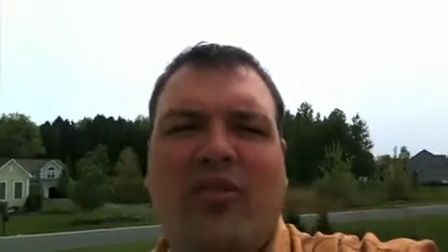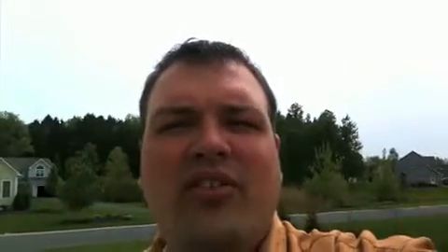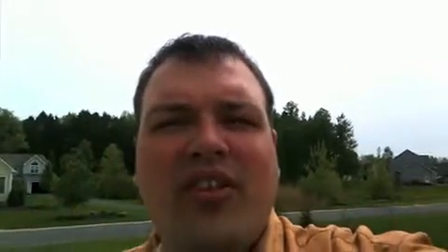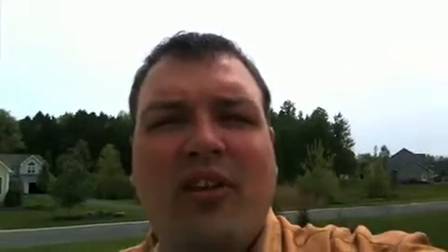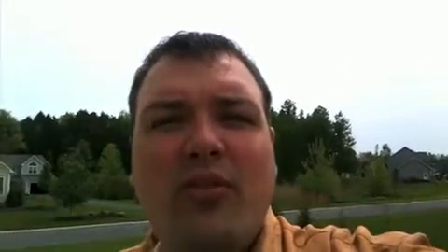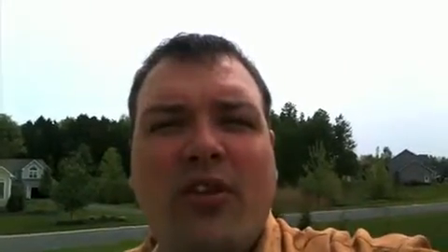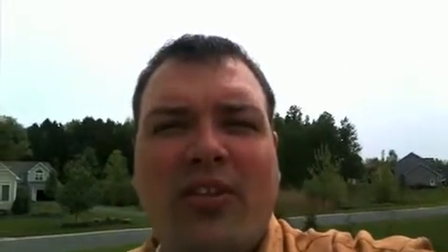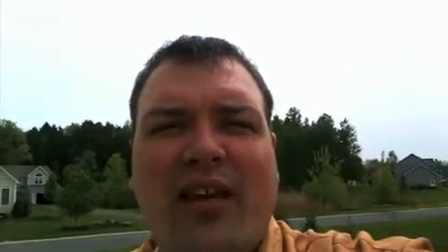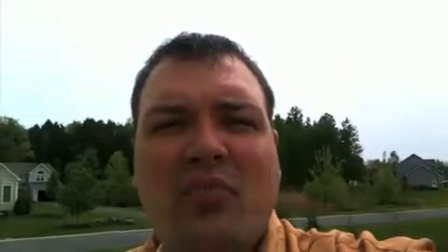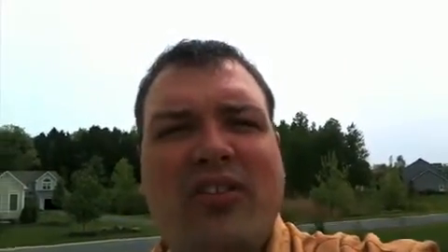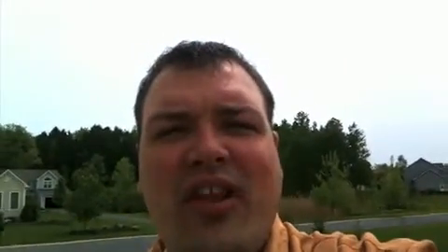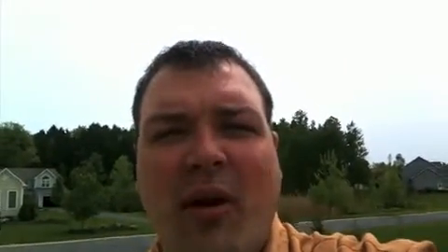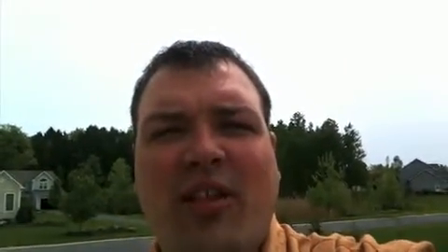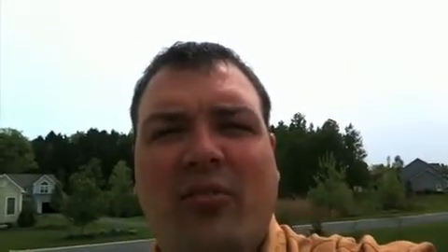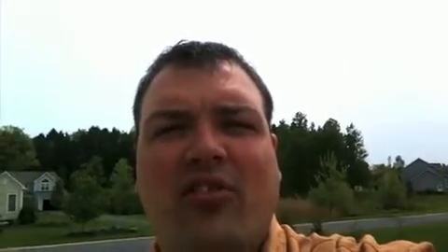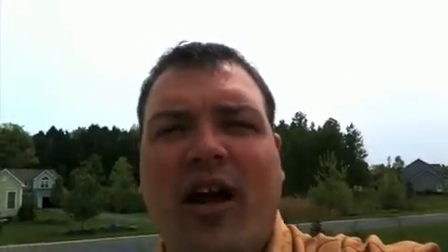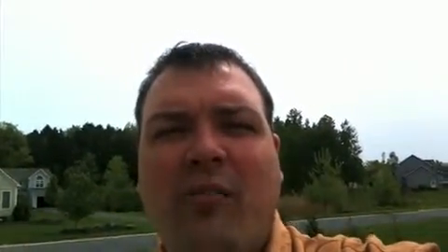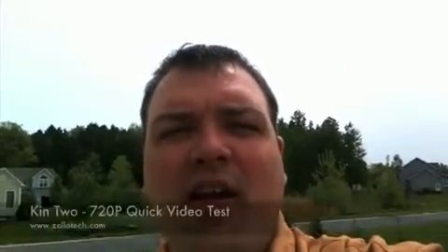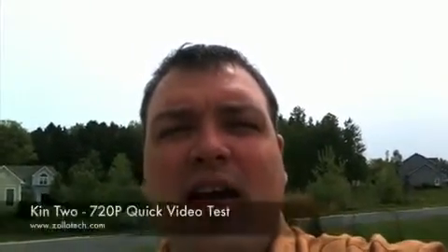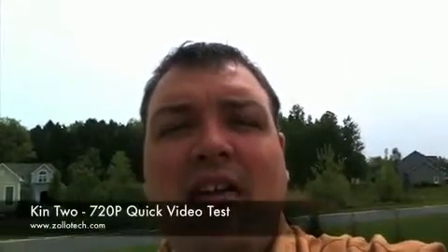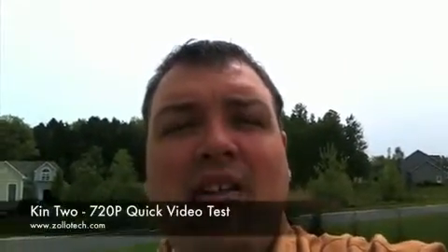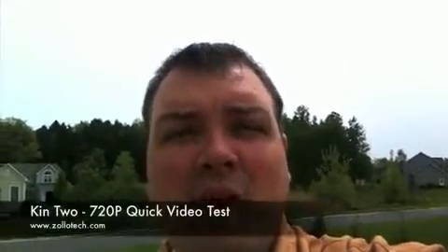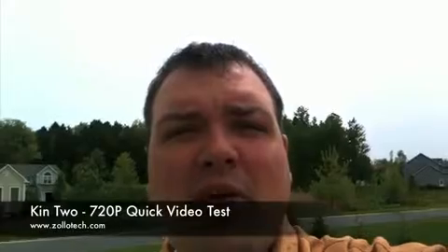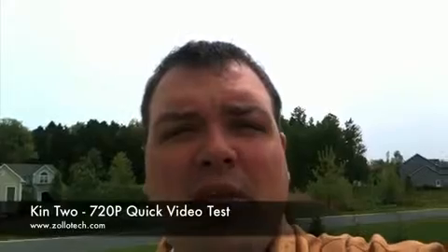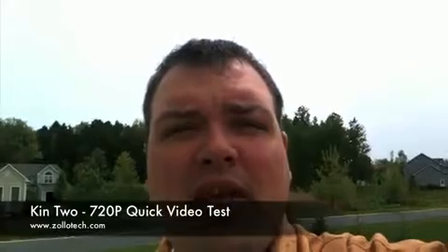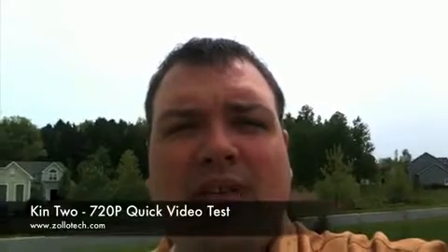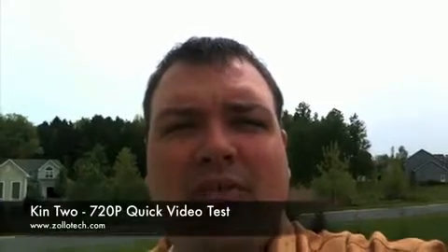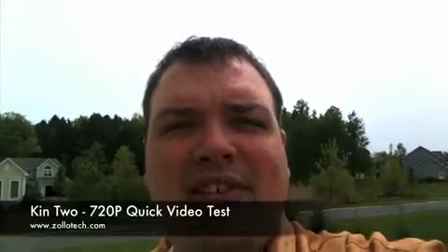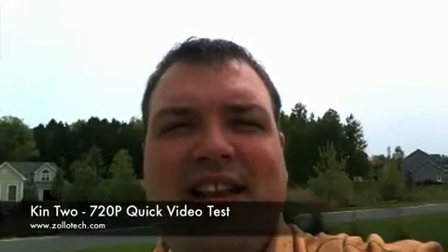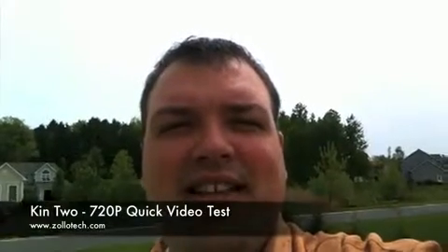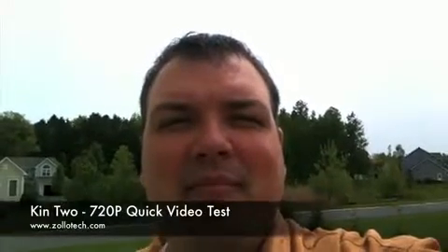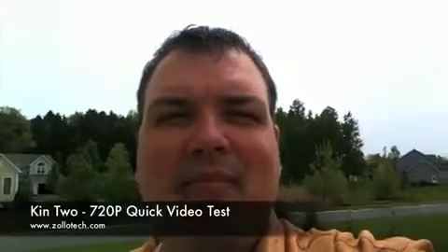So this is Aaron with Zollotech — please comment, subscribe, and let me know what you think. We'll see you next time.